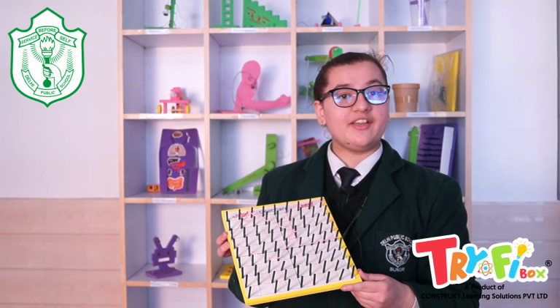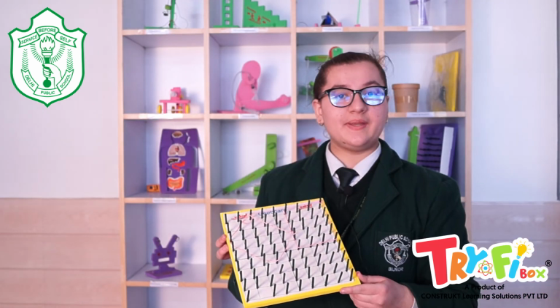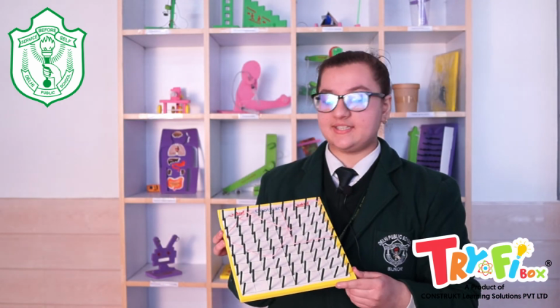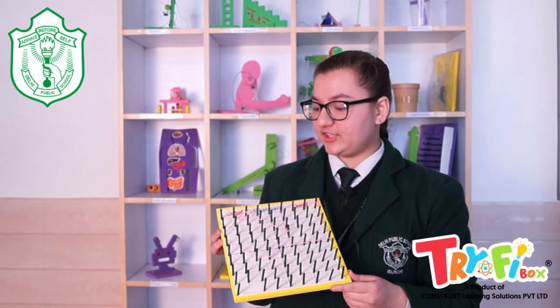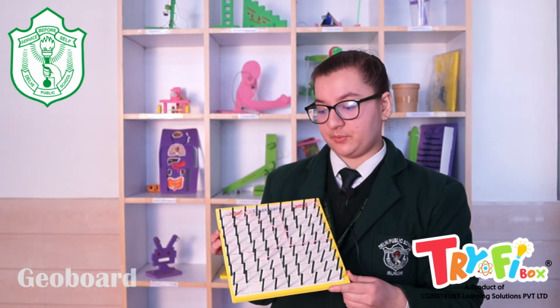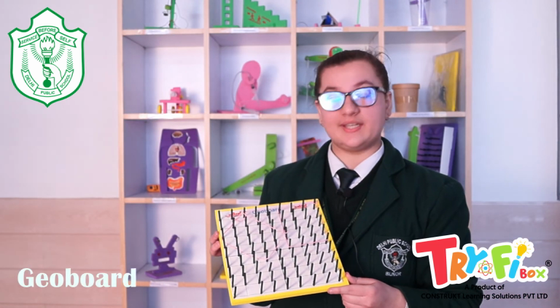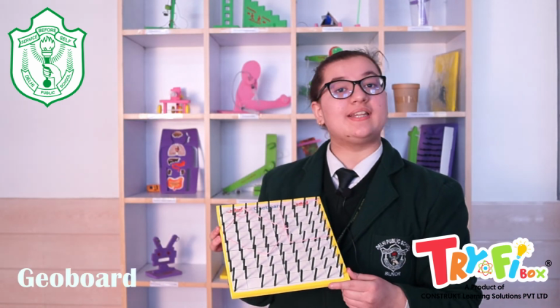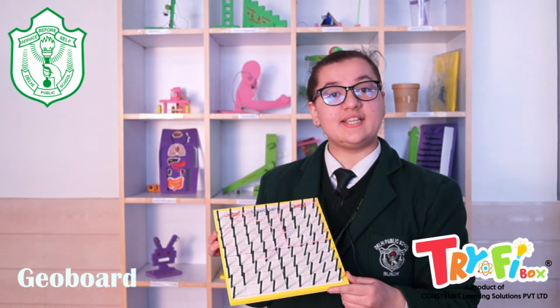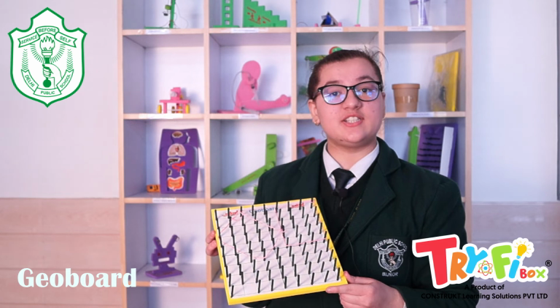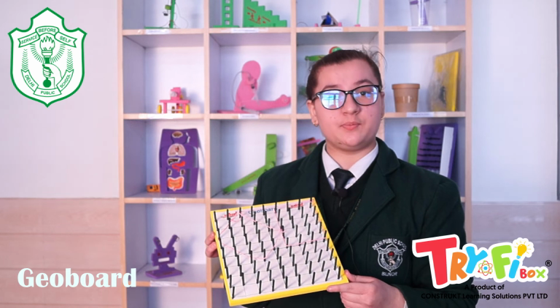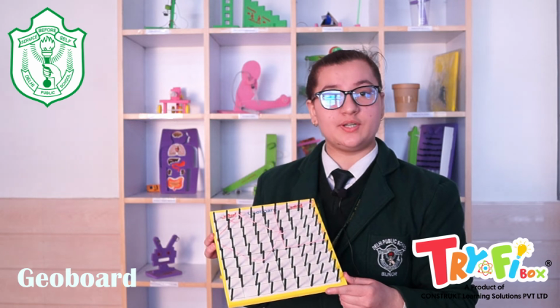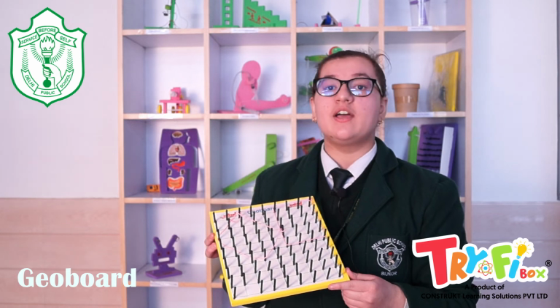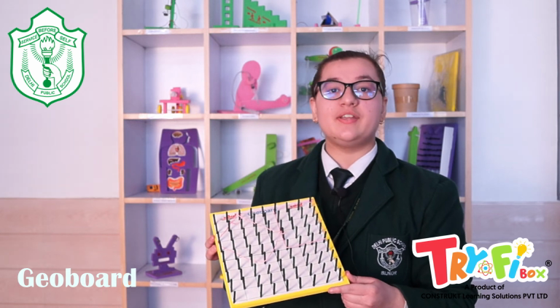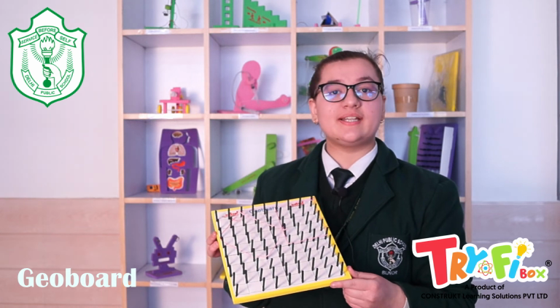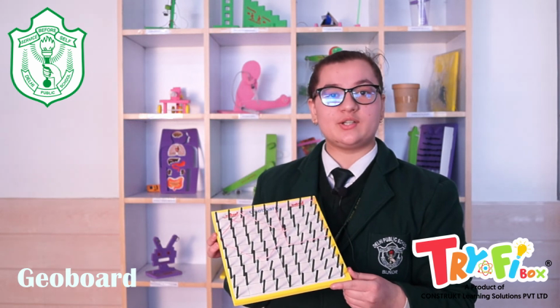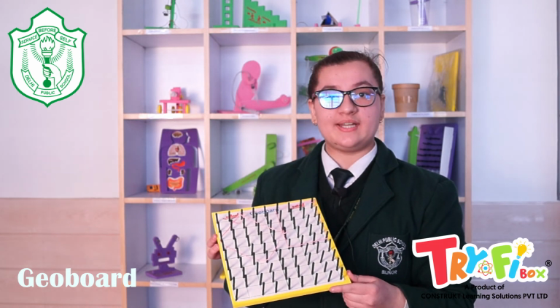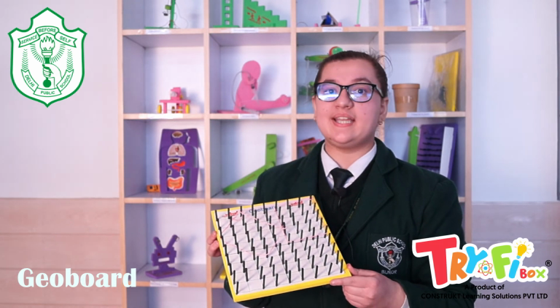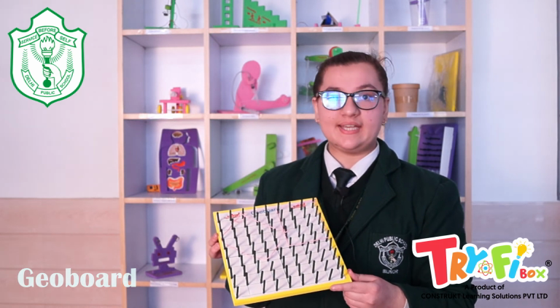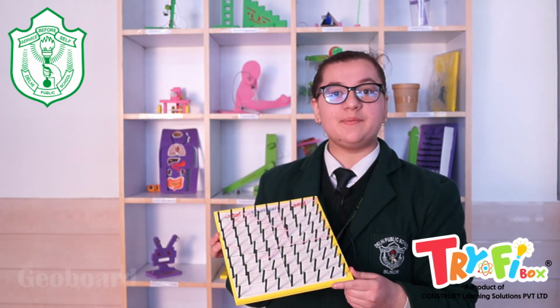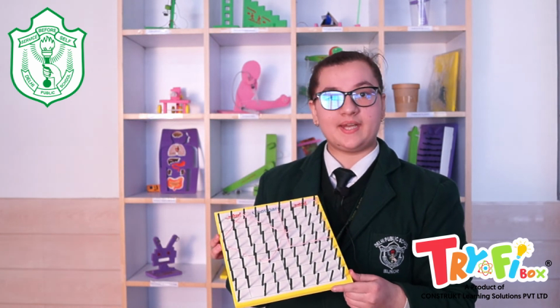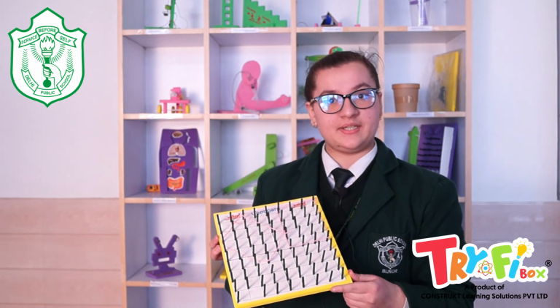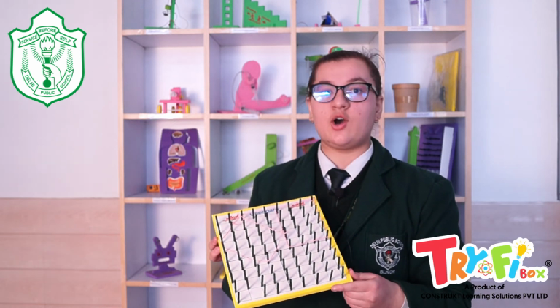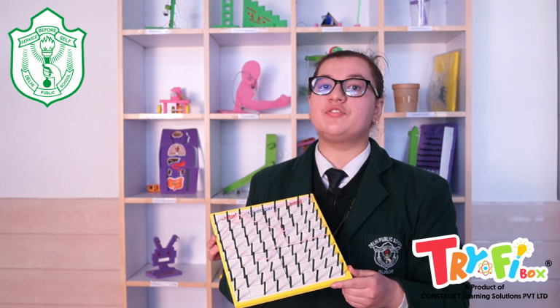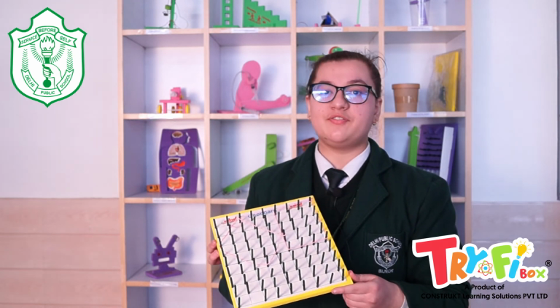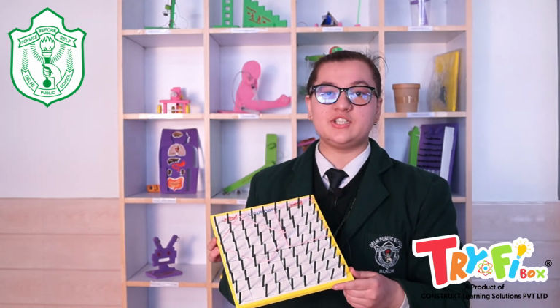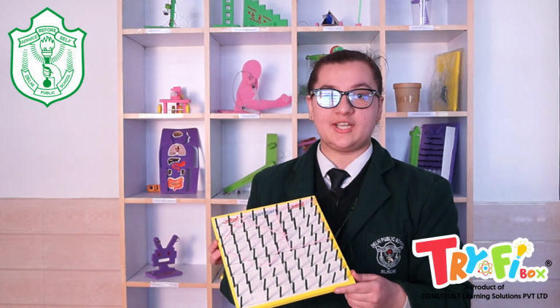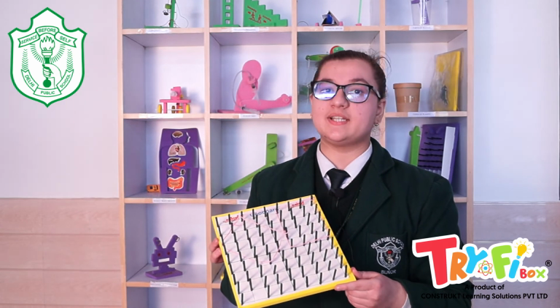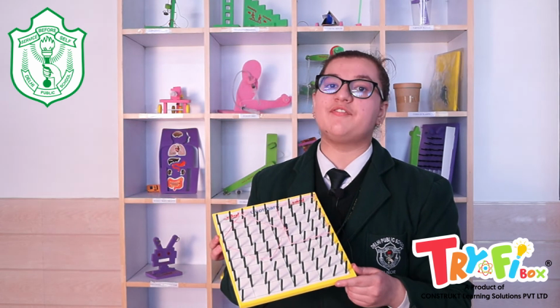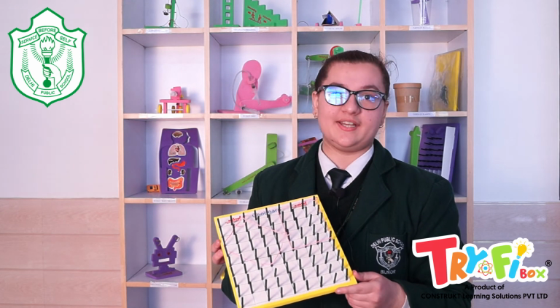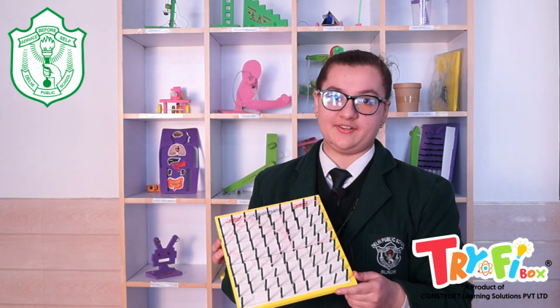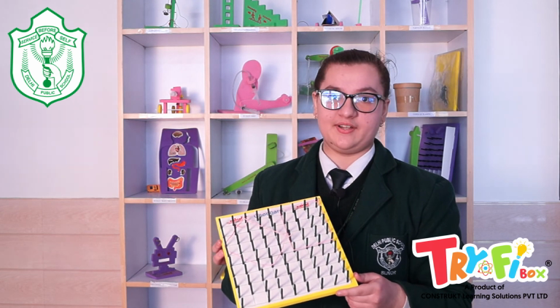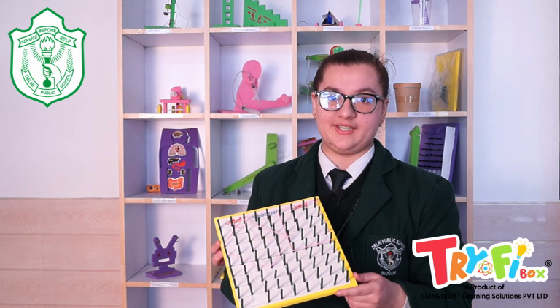I have made this geo-board. On this geo-board, we can calculate the area and perimeter of different shapes in a very fun way.